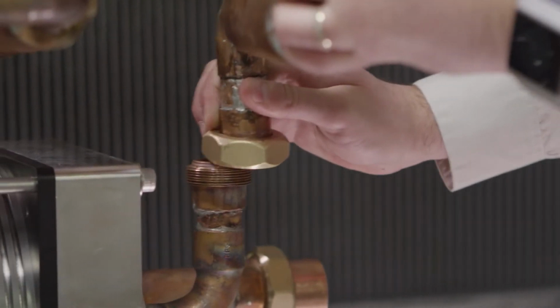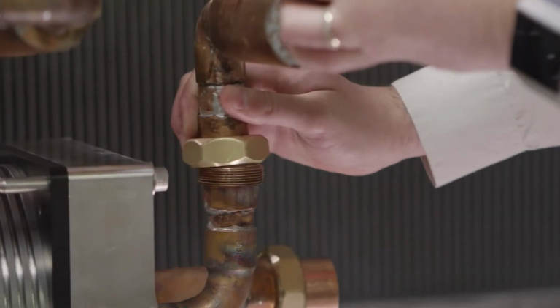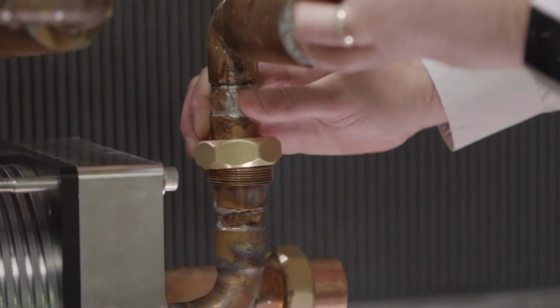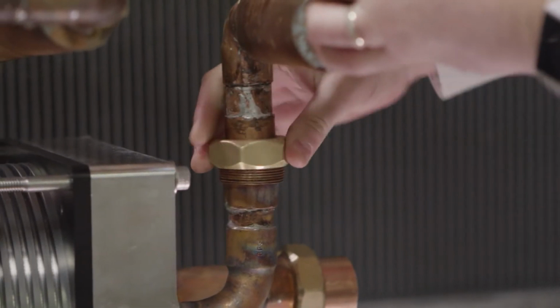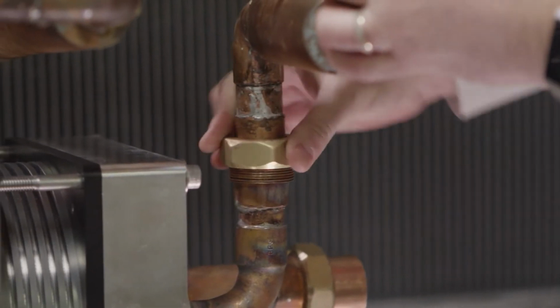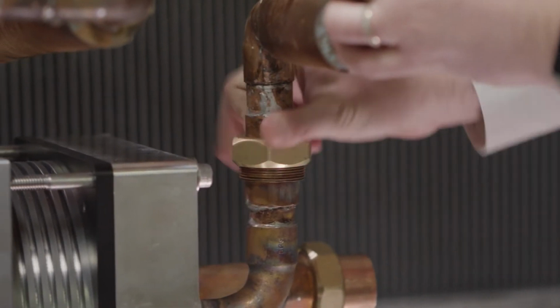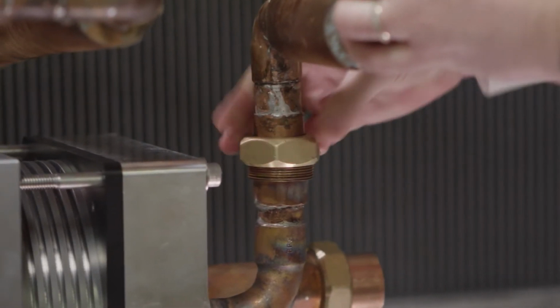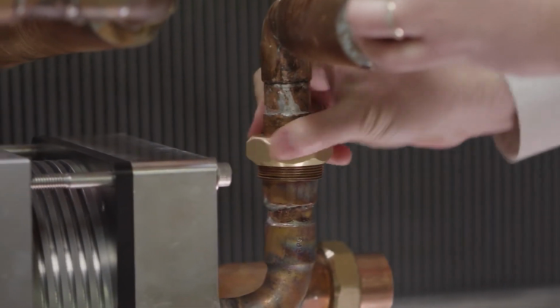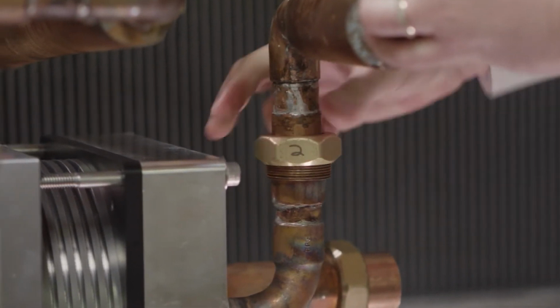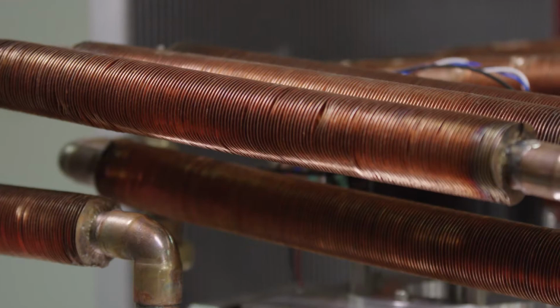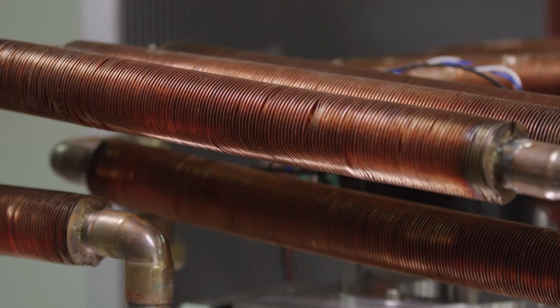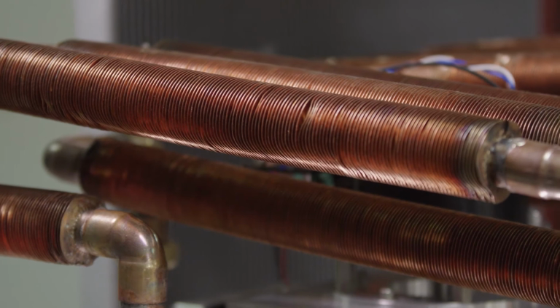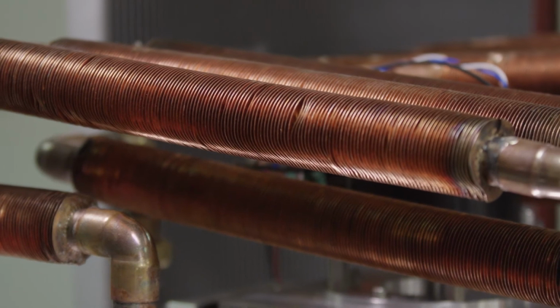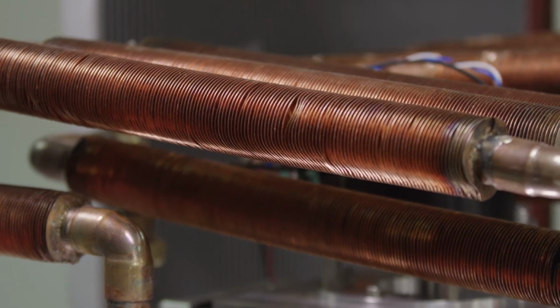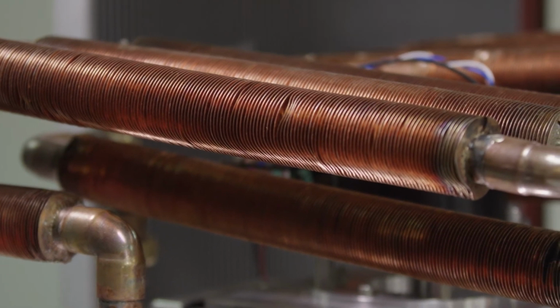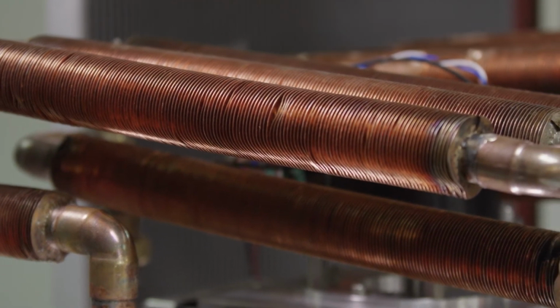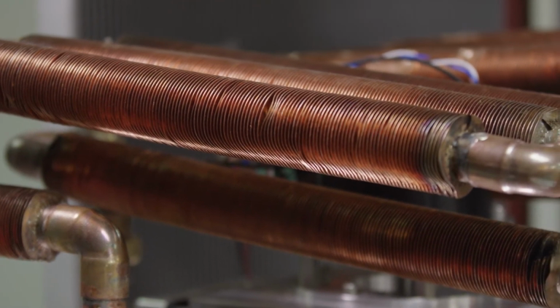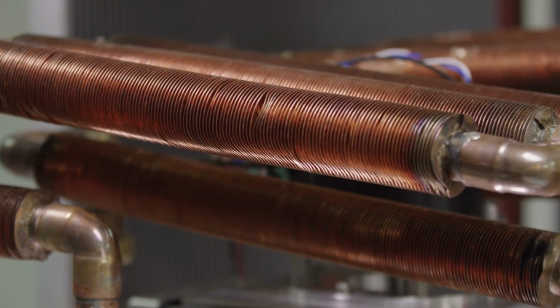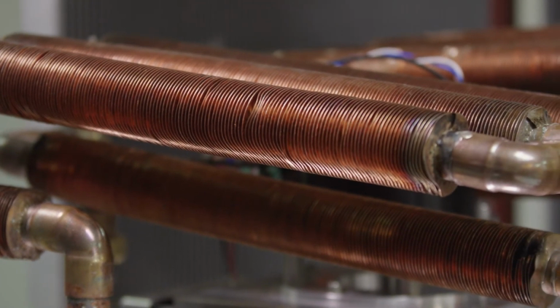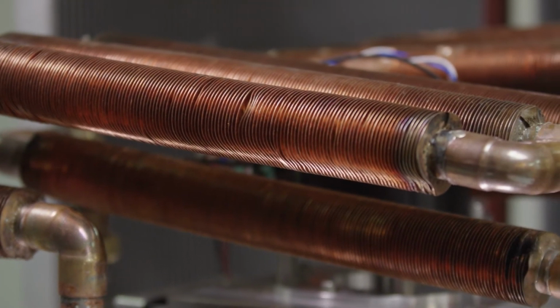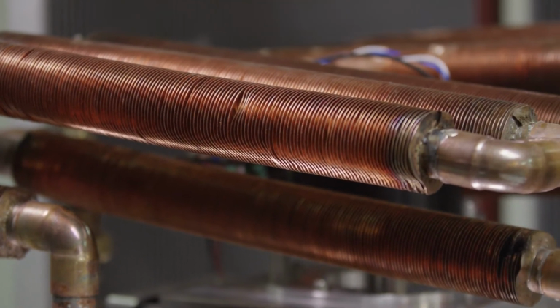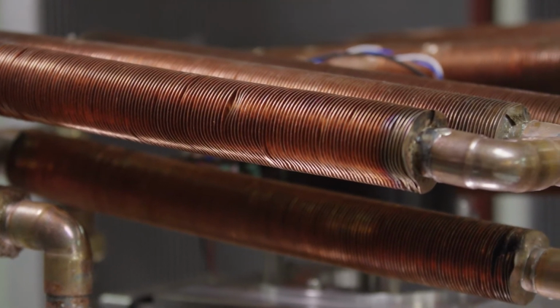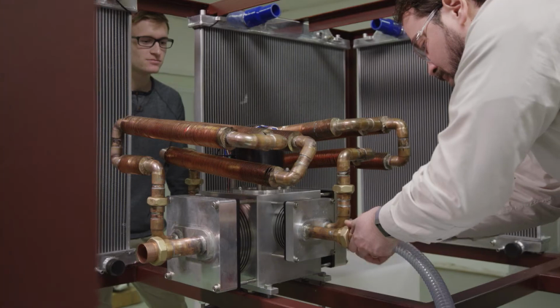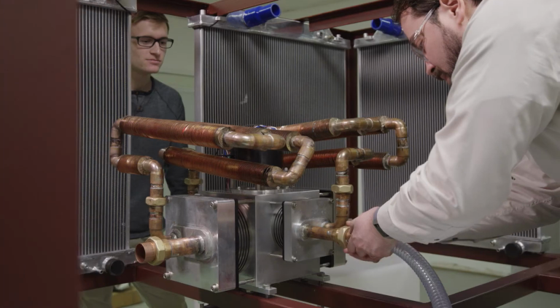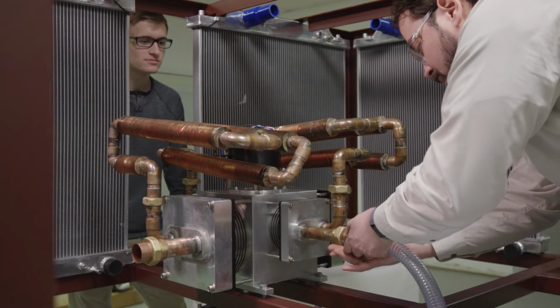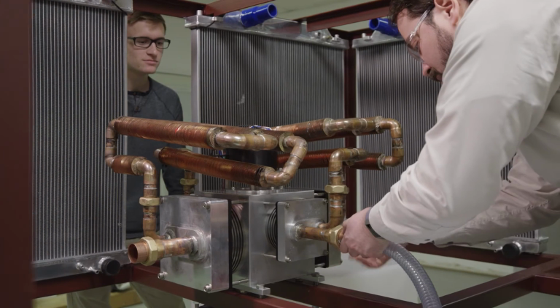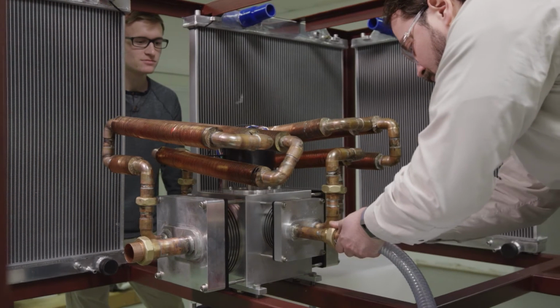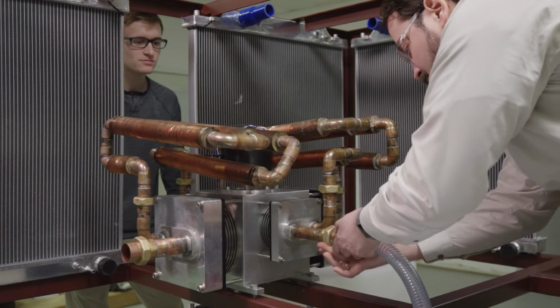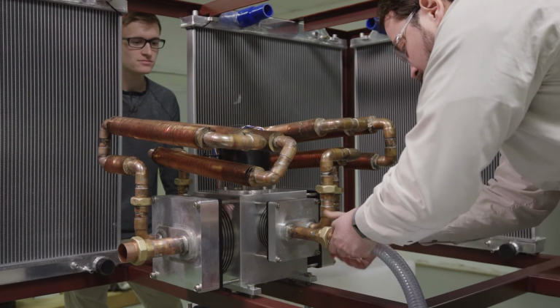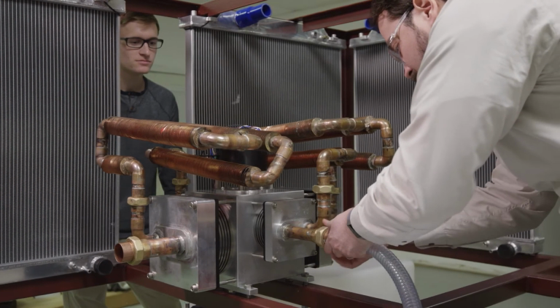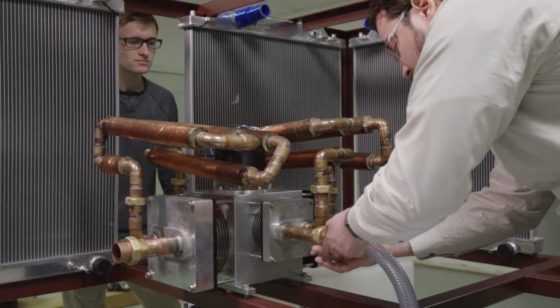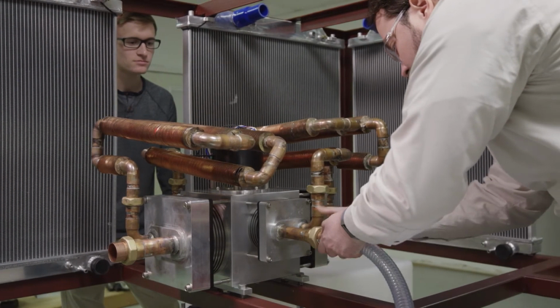But with this technology, the Navy will use about half as much fuel for this application, which leads to a greater state of military readiness.